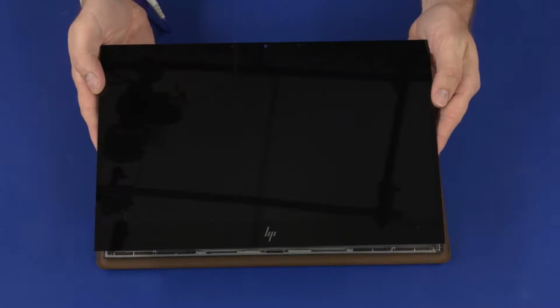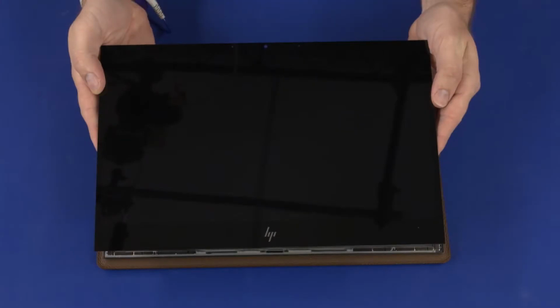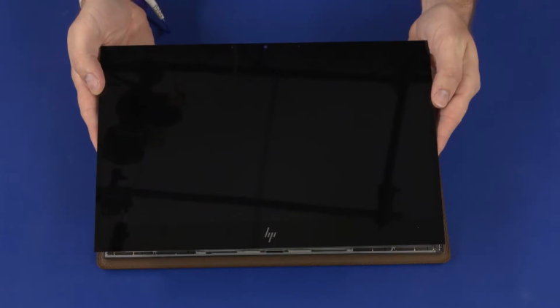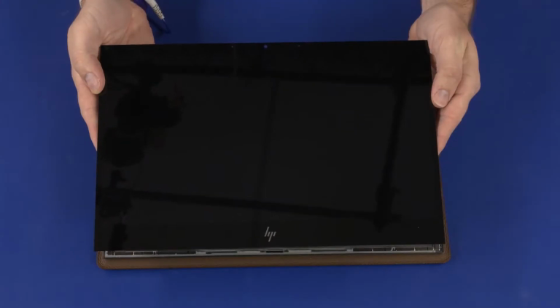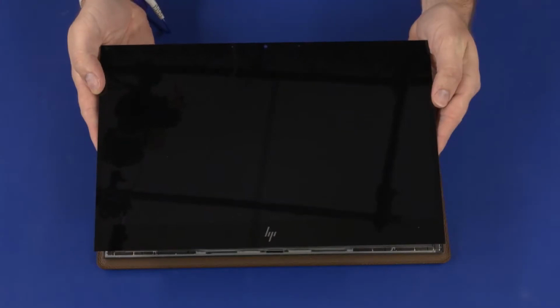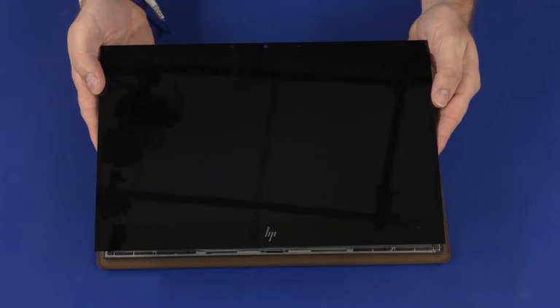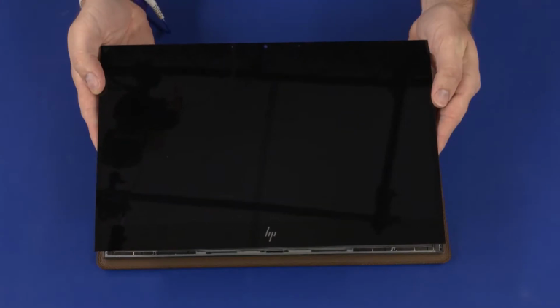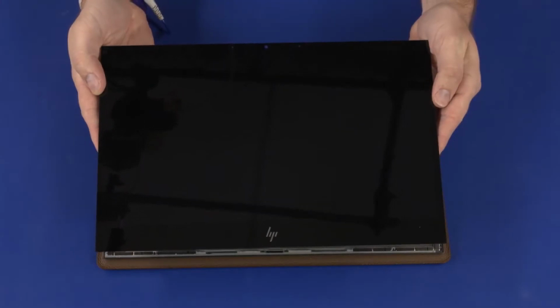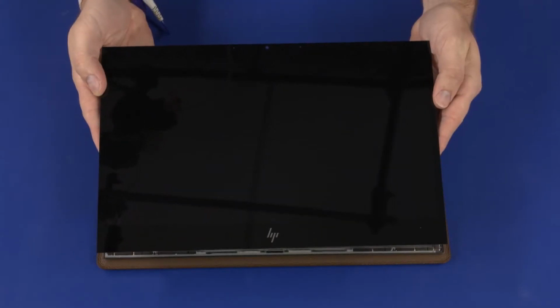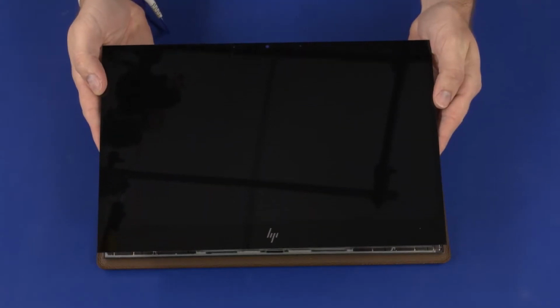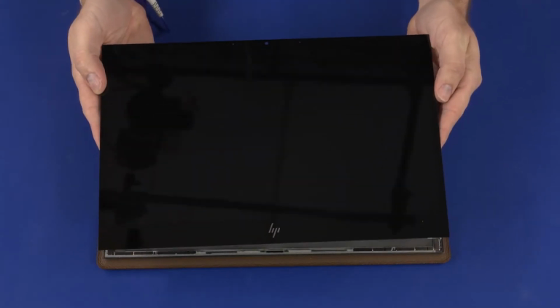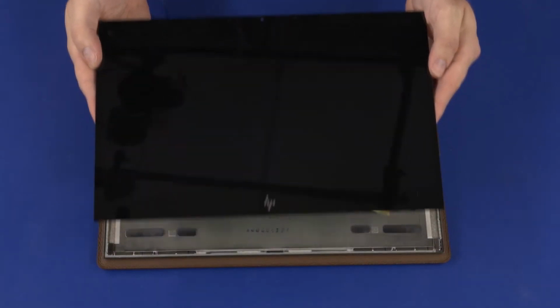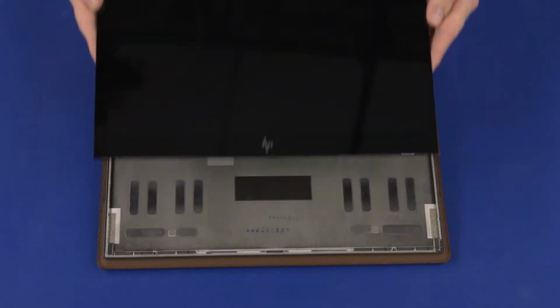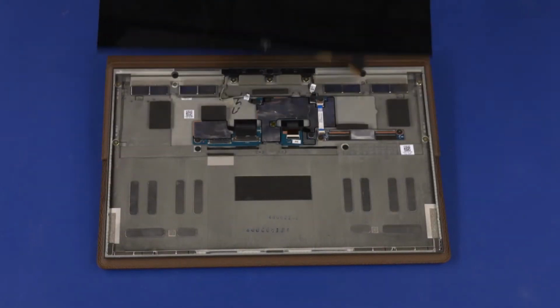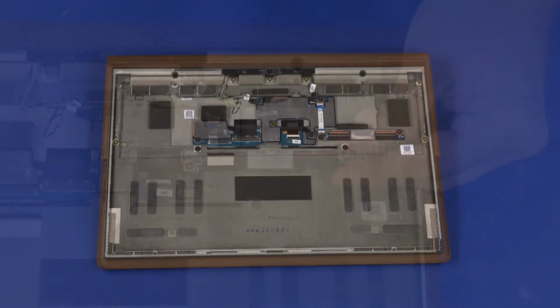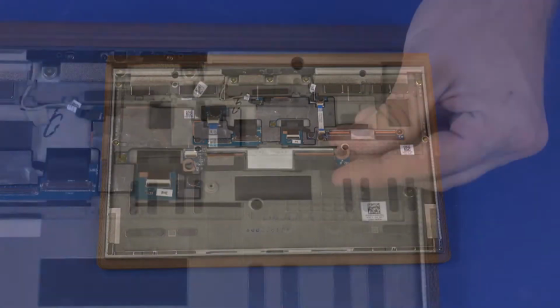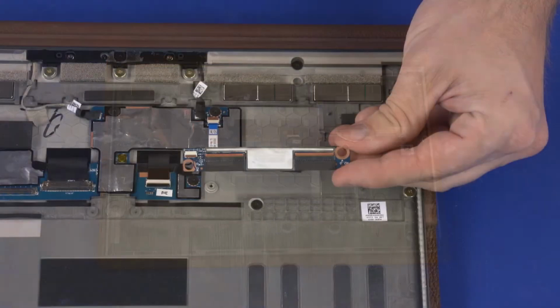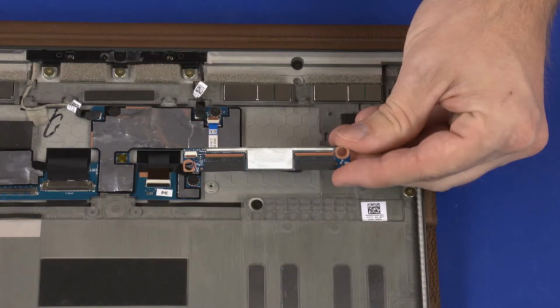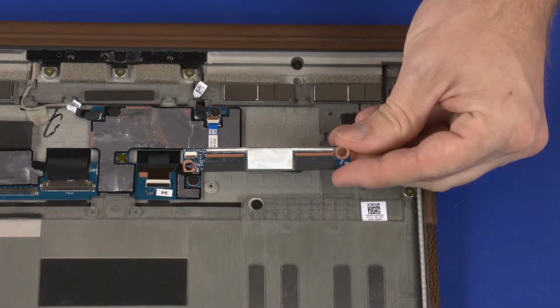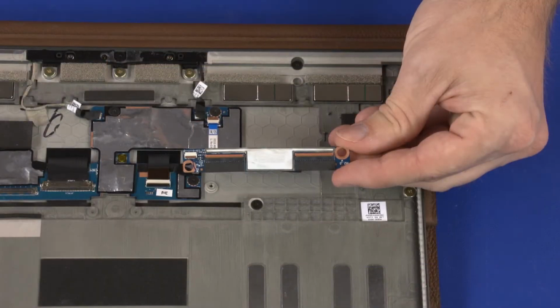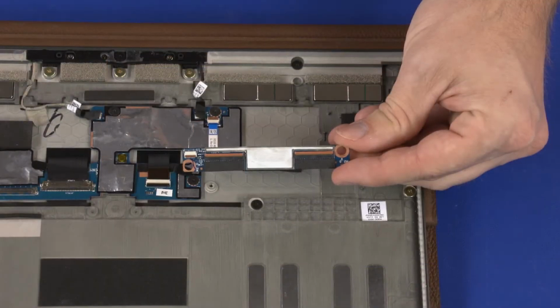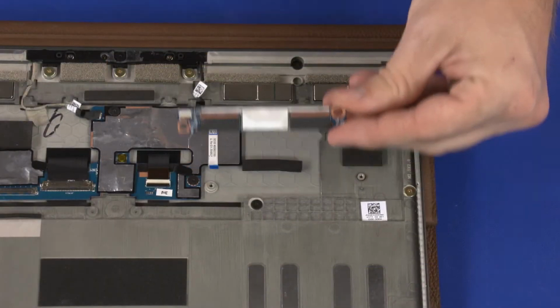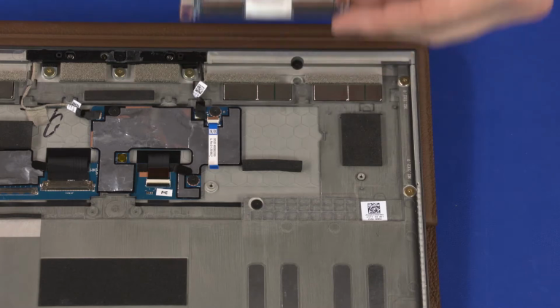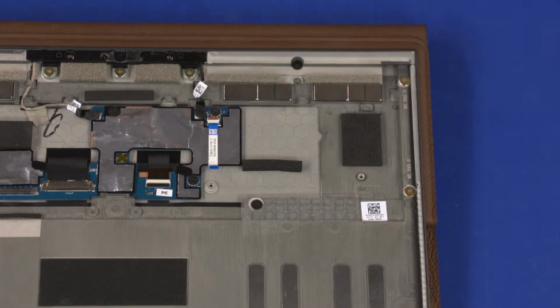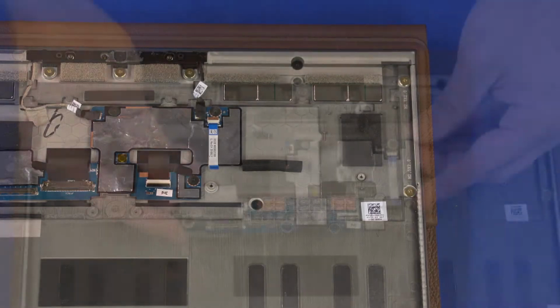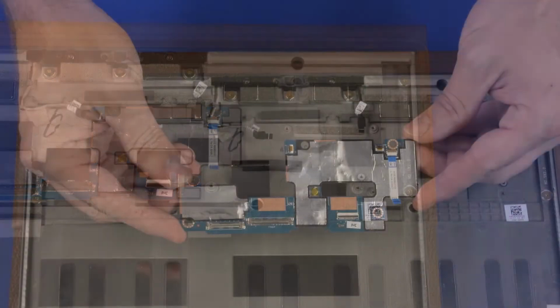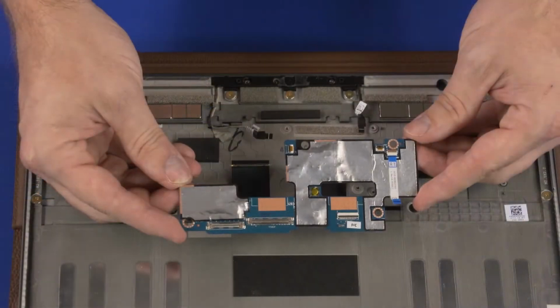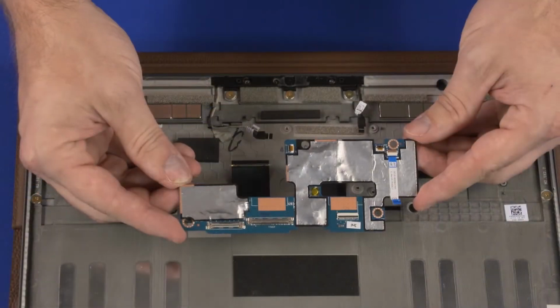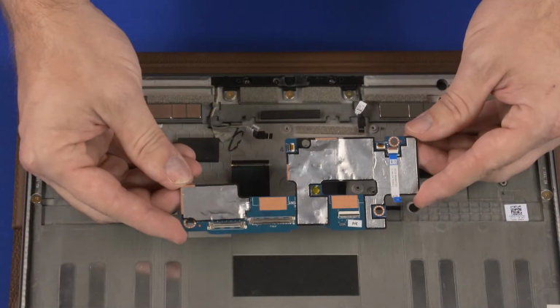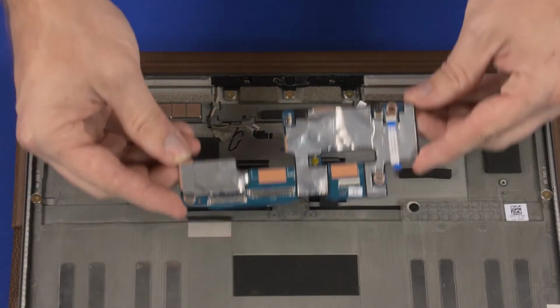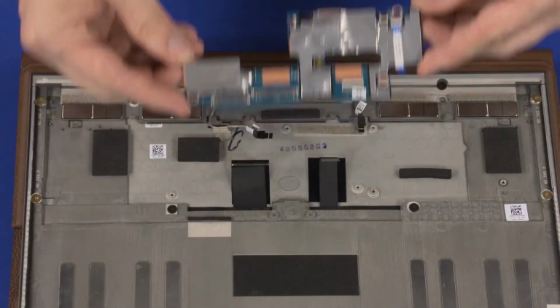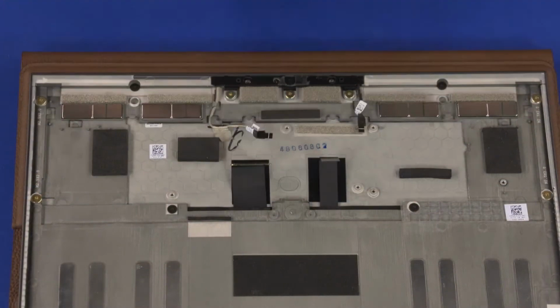Before you begin, remove the display panel assembly, touch control board, and transfer board.